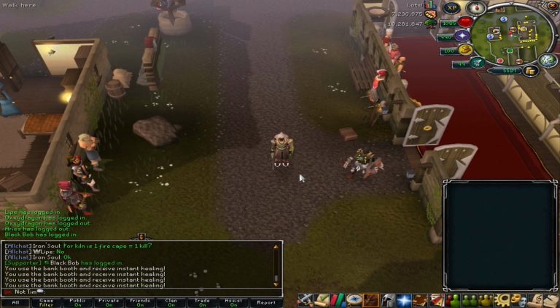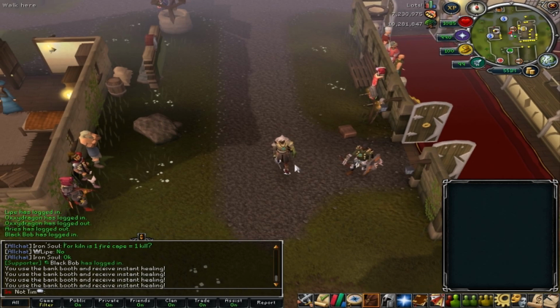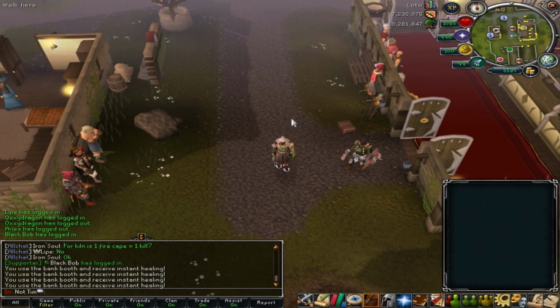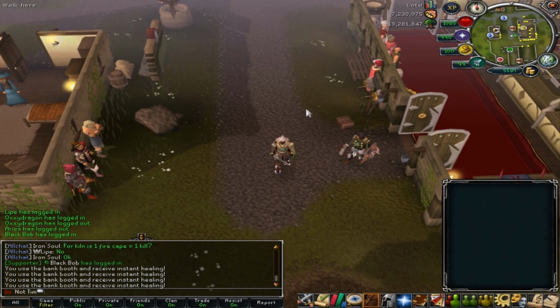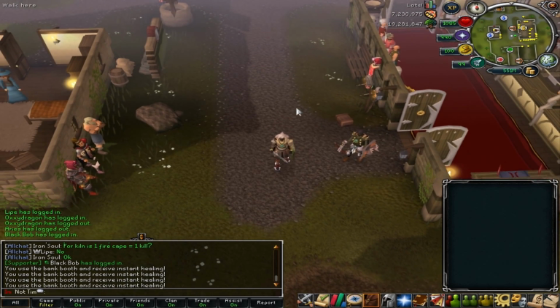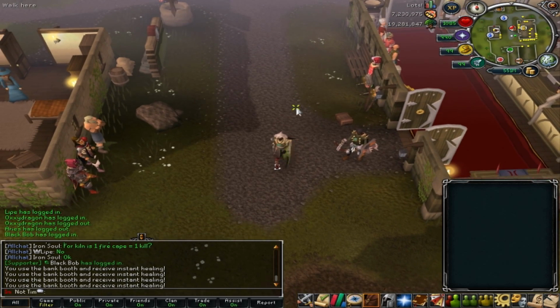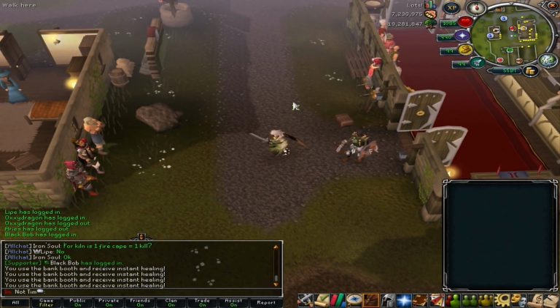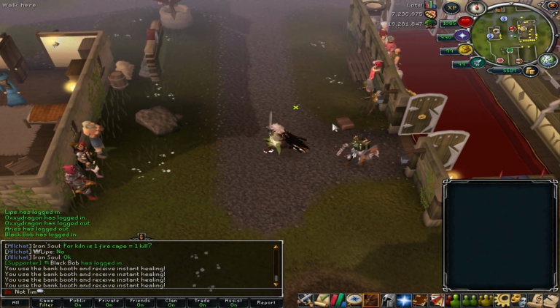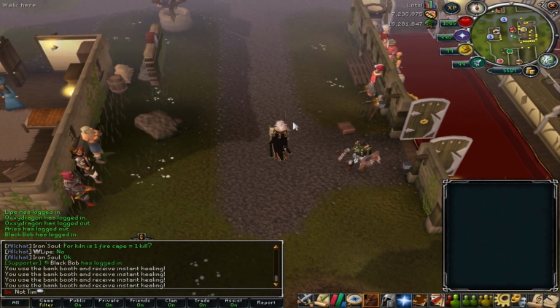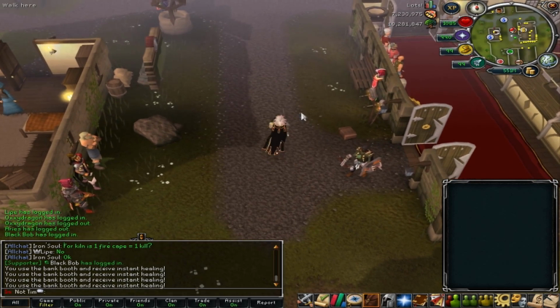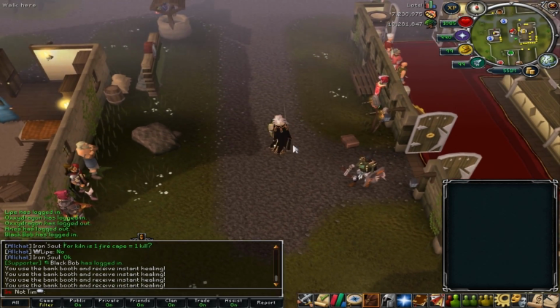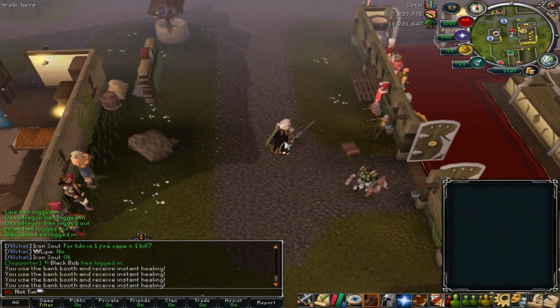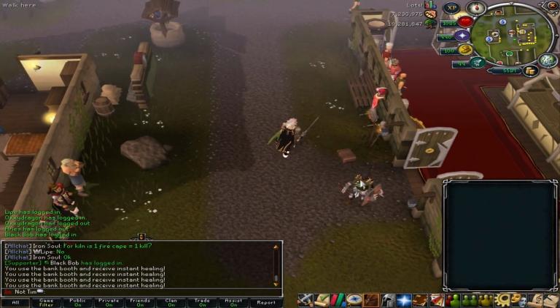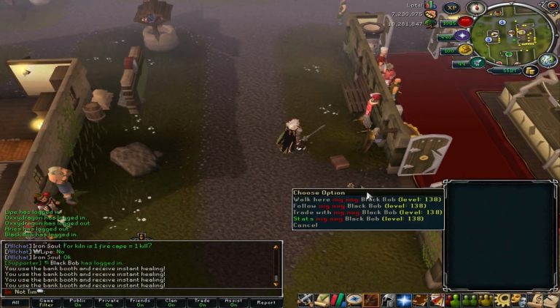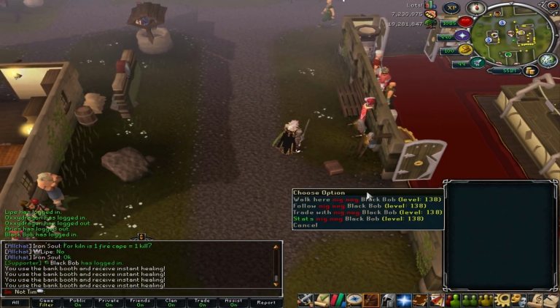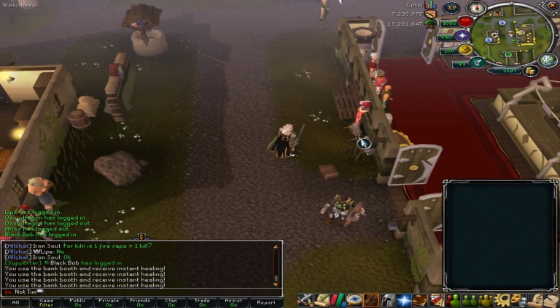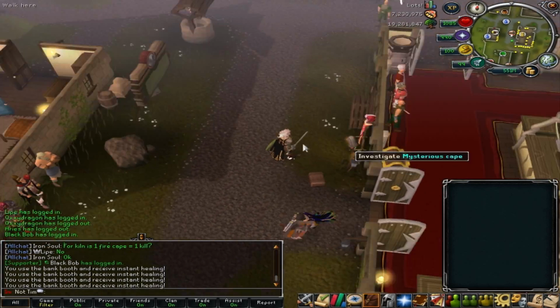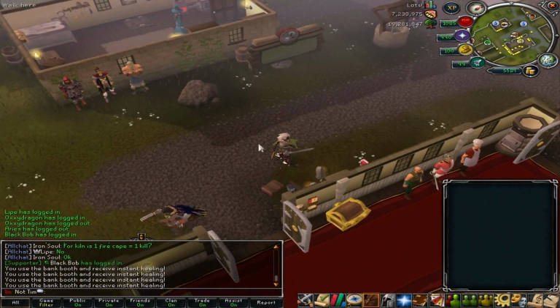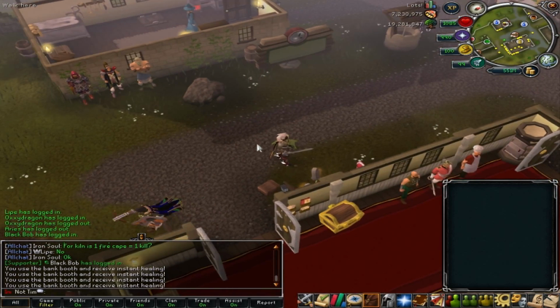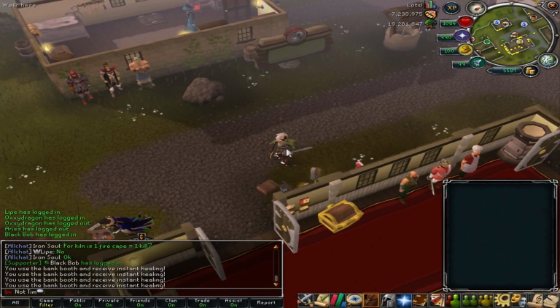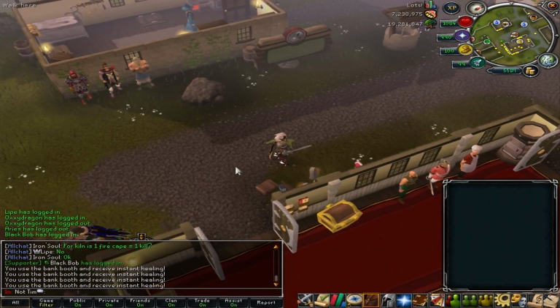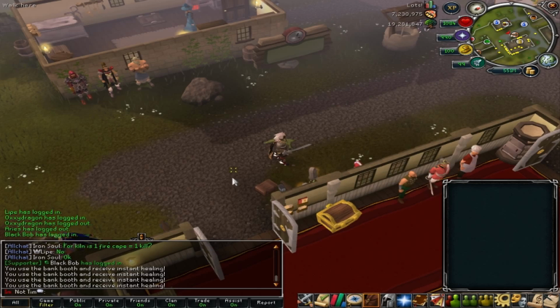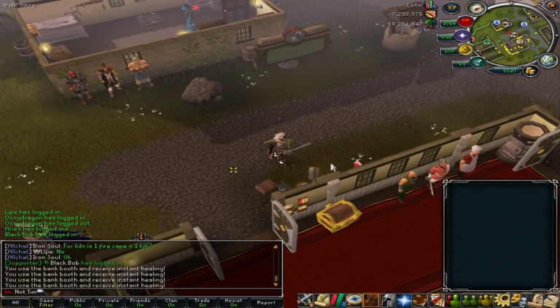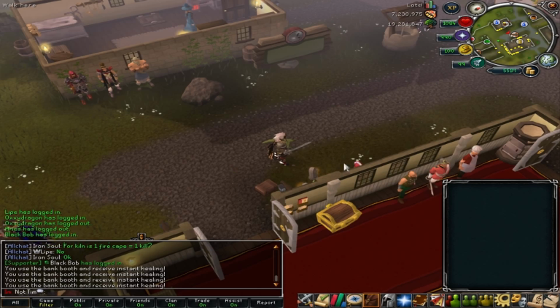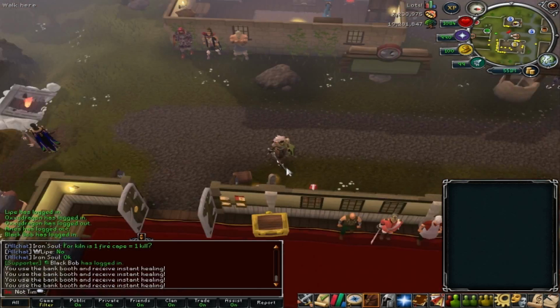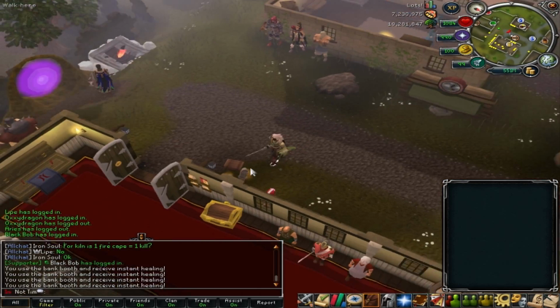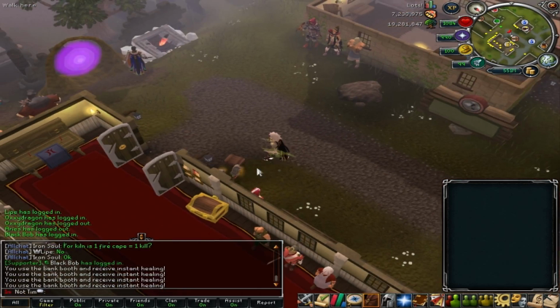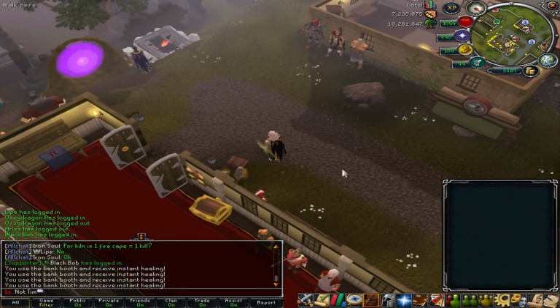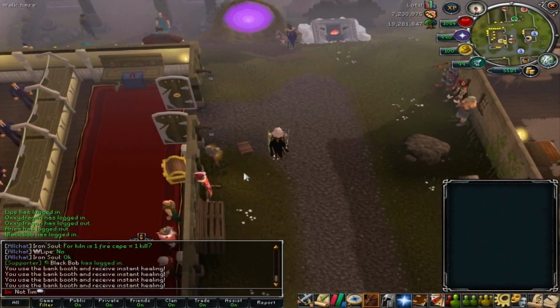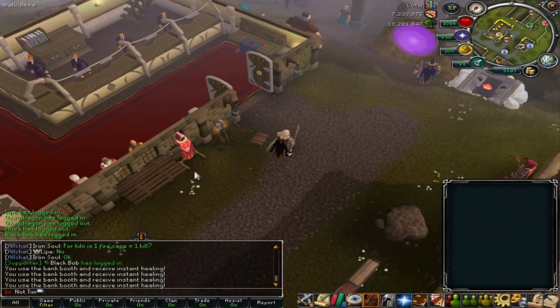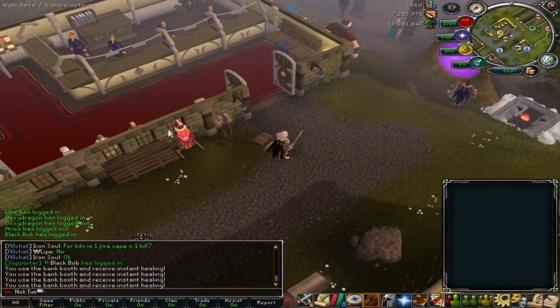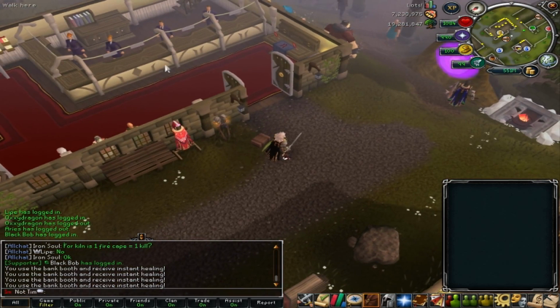When you first log in, you're going to be standing somewhere around in these few squares right here. Basically what you're going to be able to do is, number one, the bank is right over here.